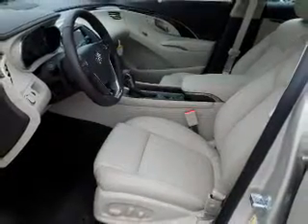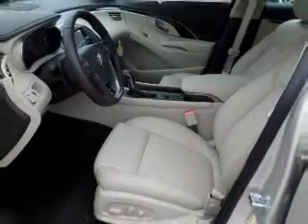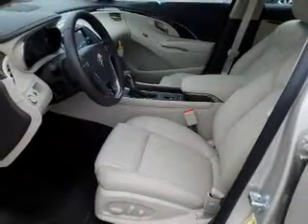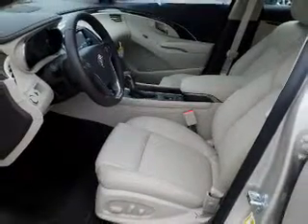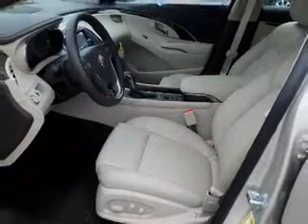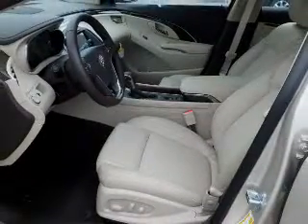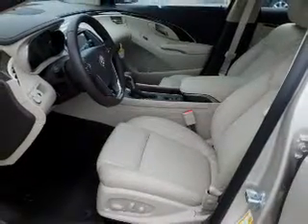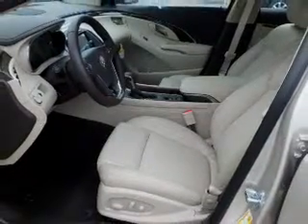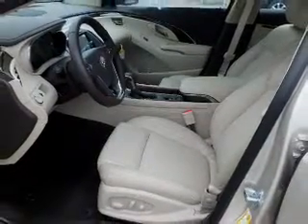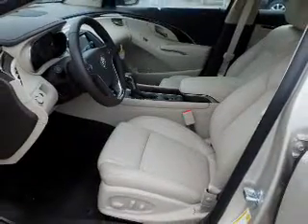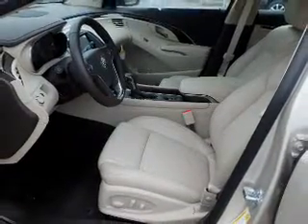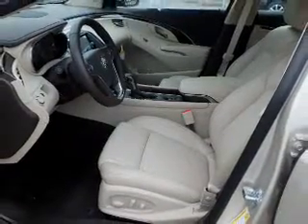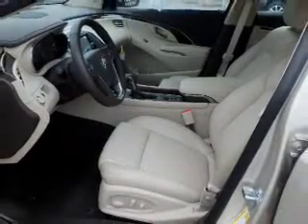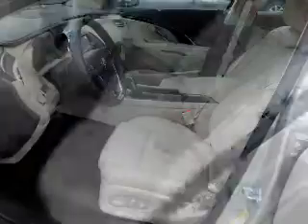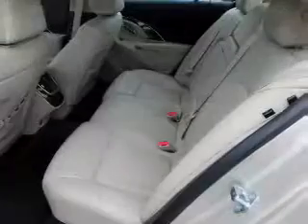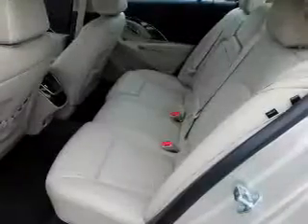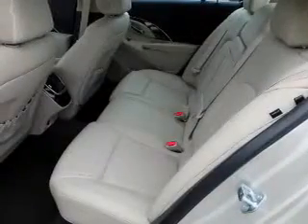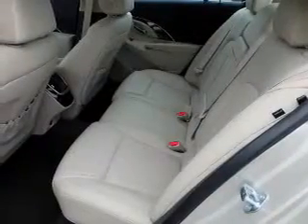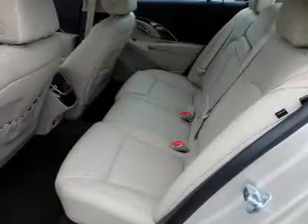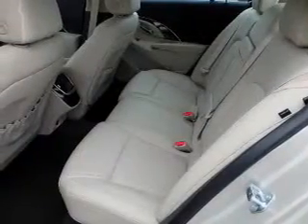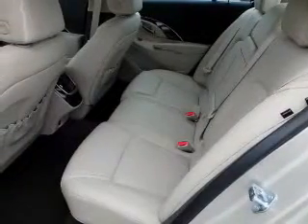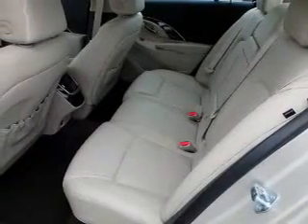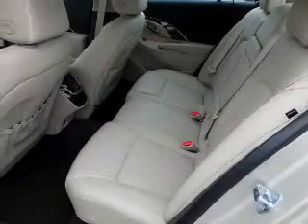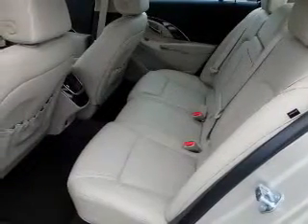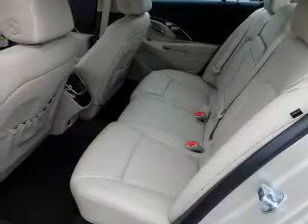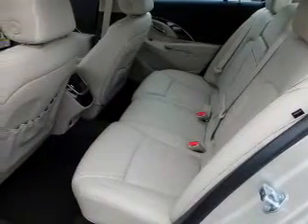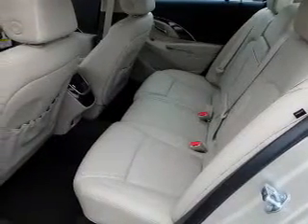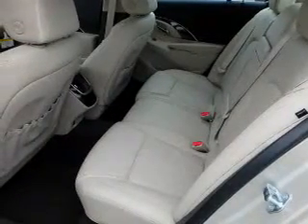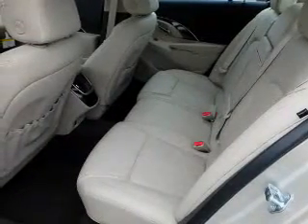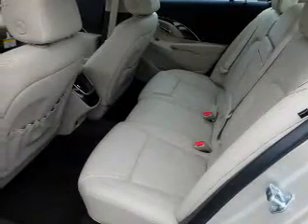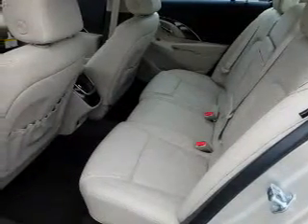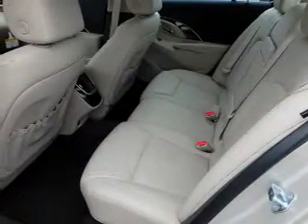Push button start, automatic climate control — great quality at a great price. Call or click to contact us today.